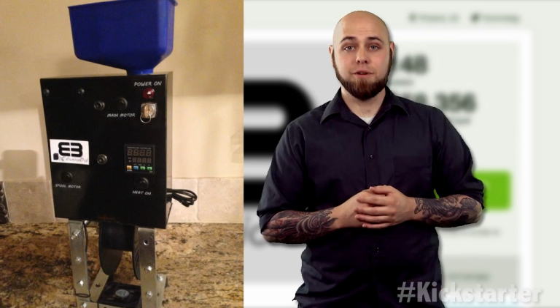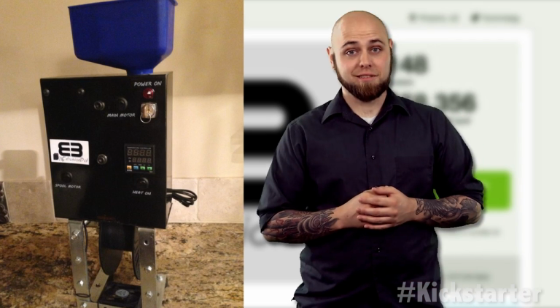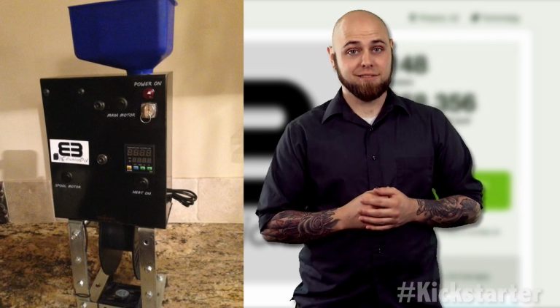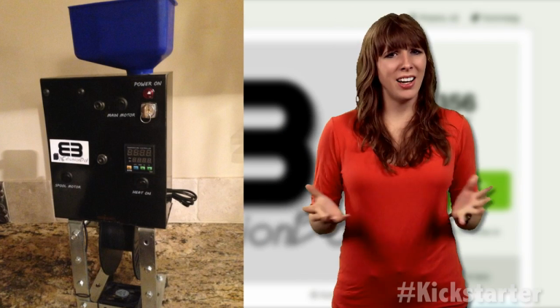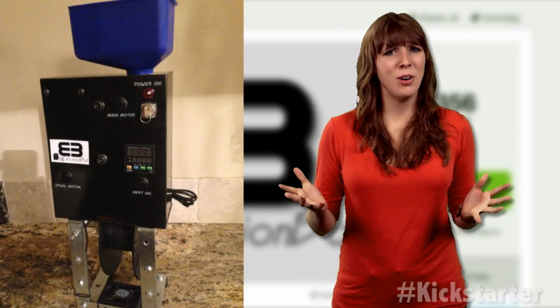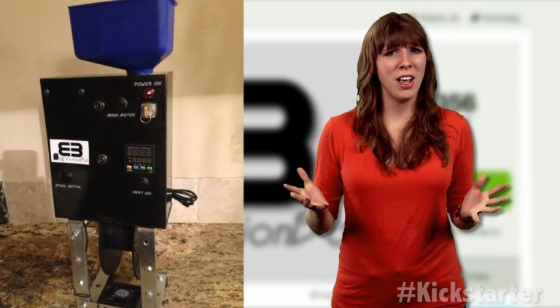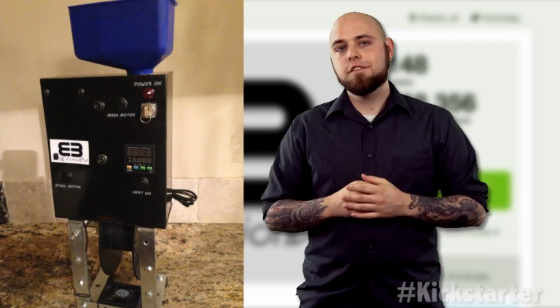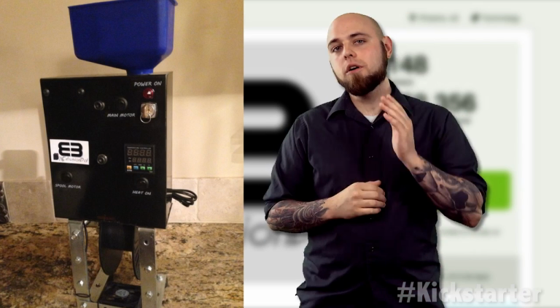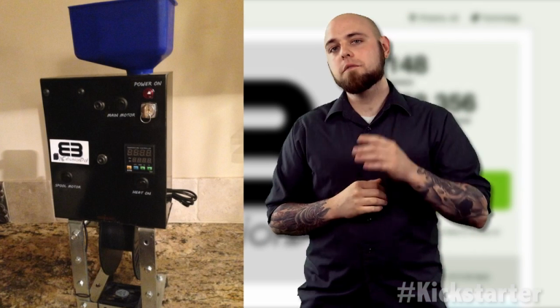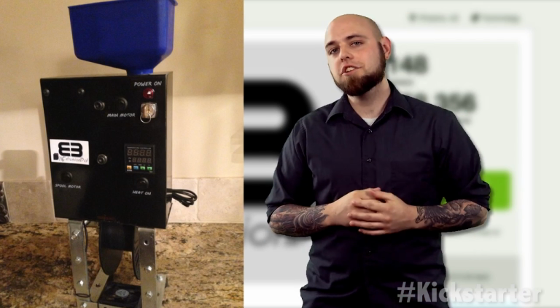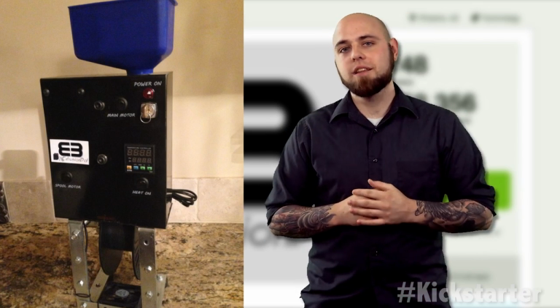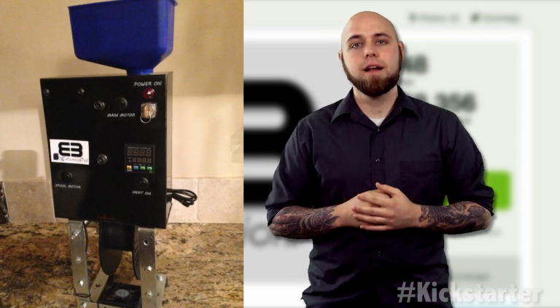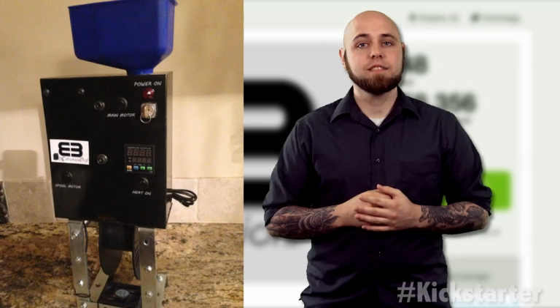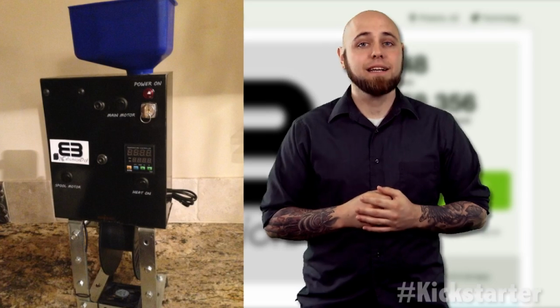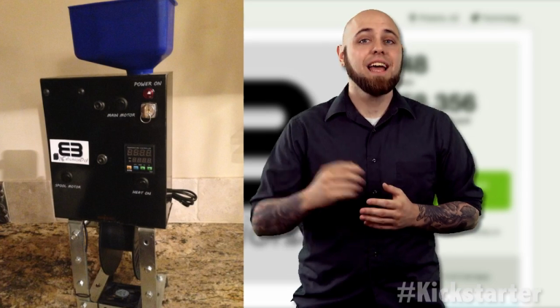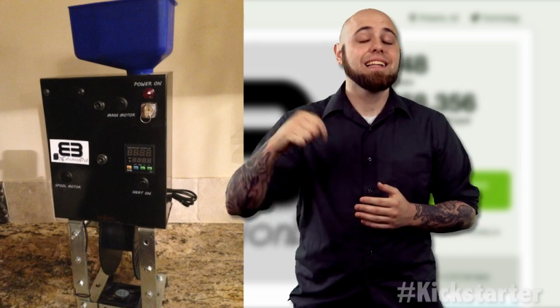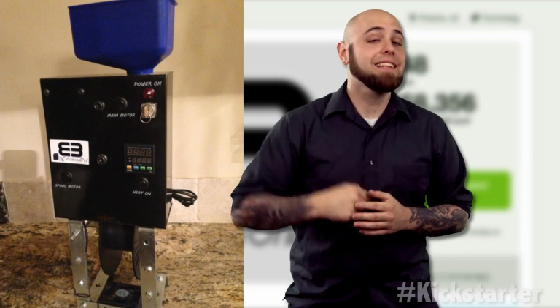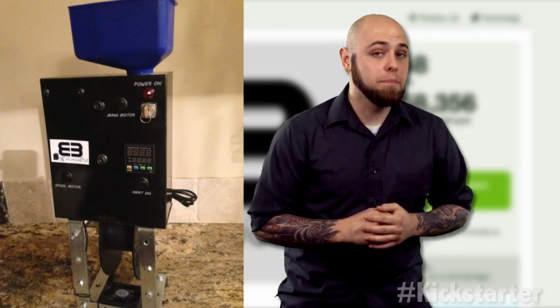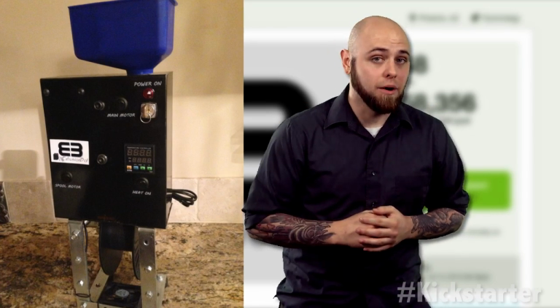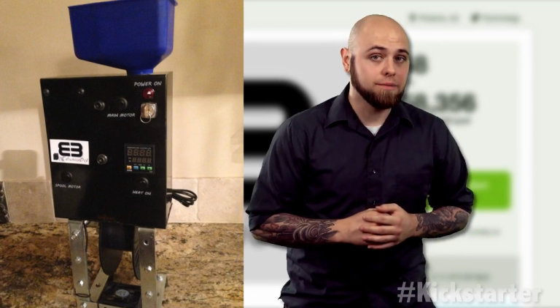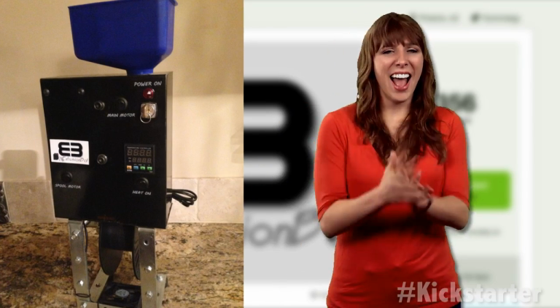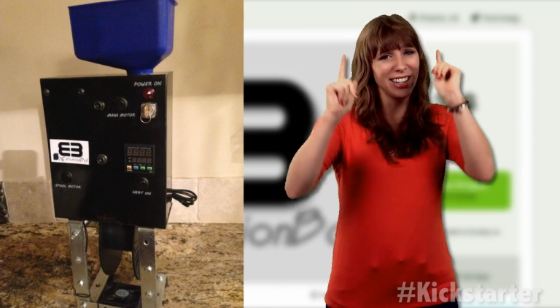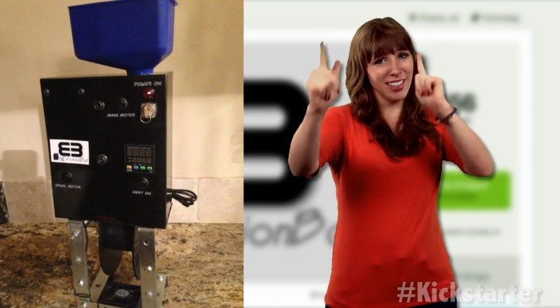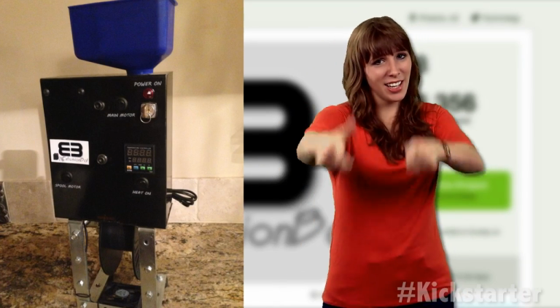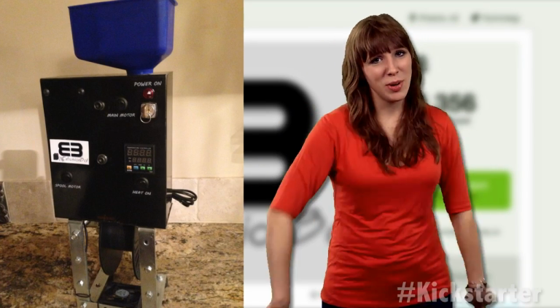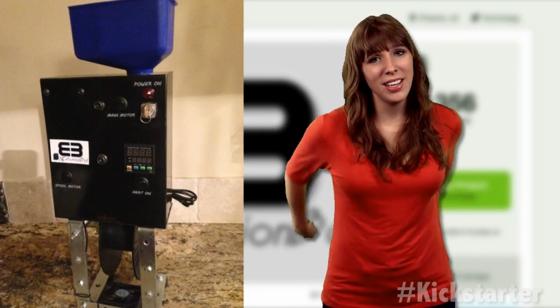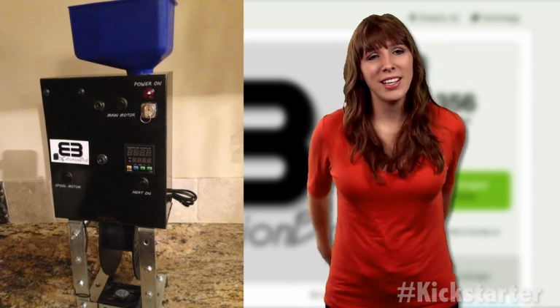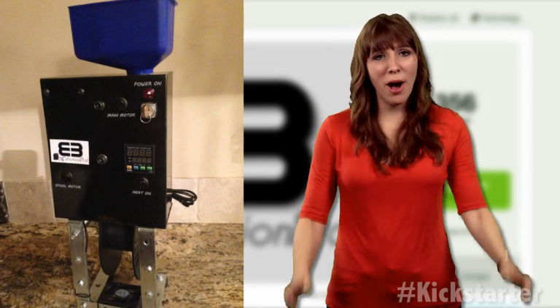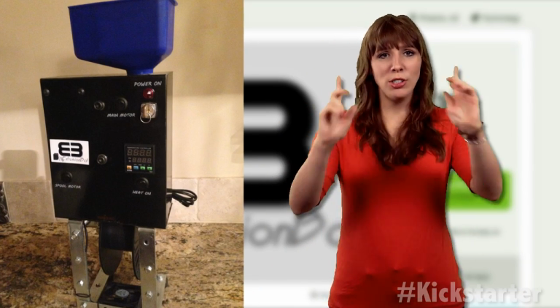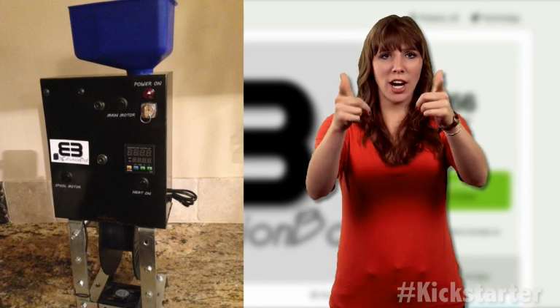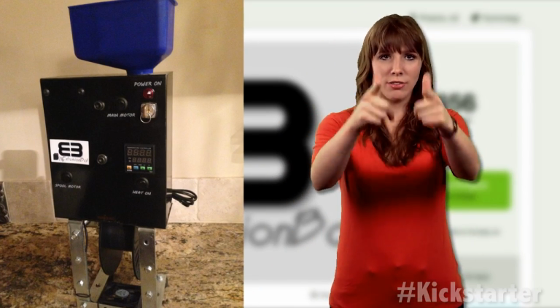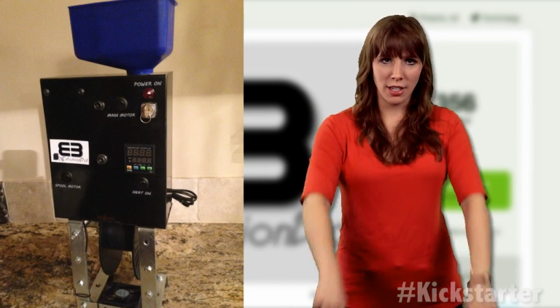Ambitious, I know, right? For more information on the product specs, click the link below. And until next week, keep on crowdfunding!